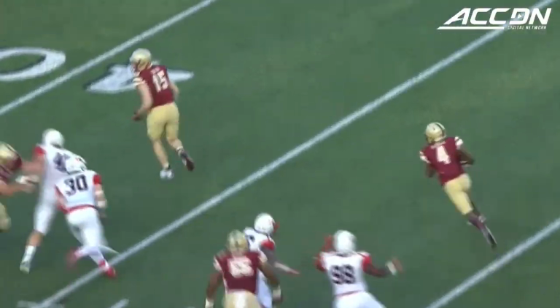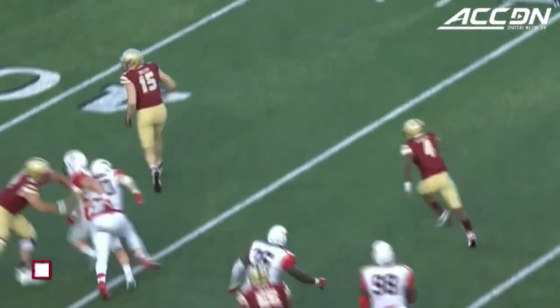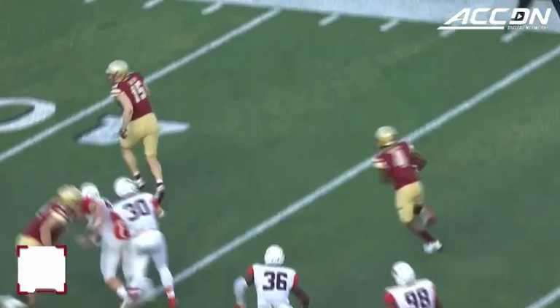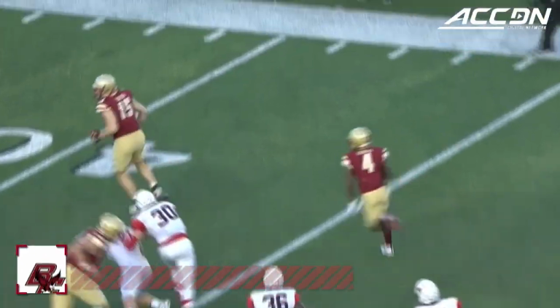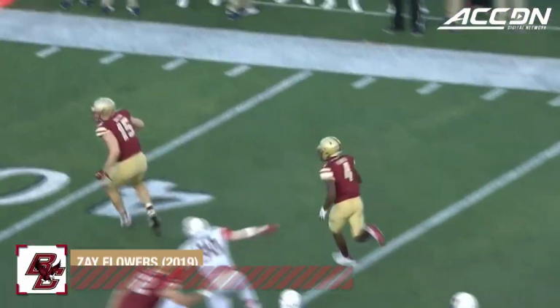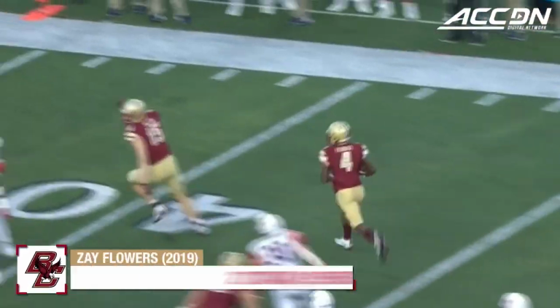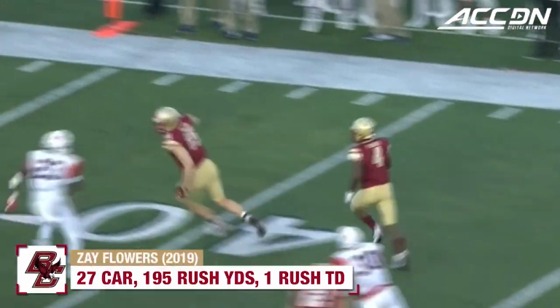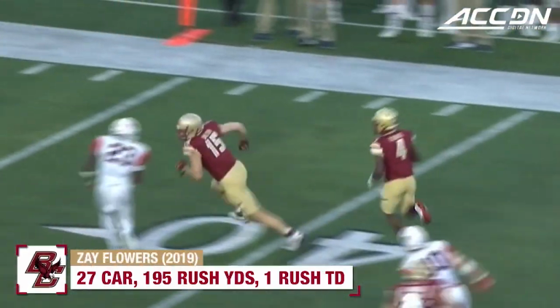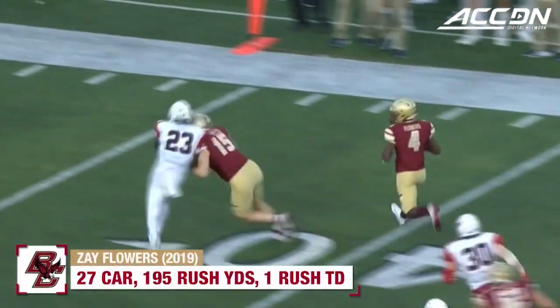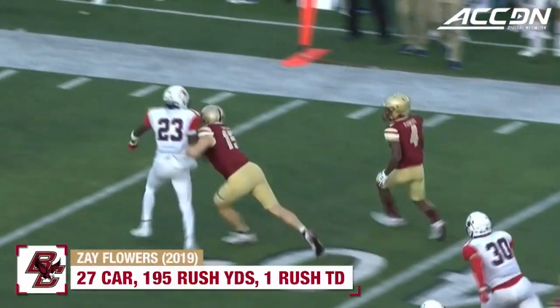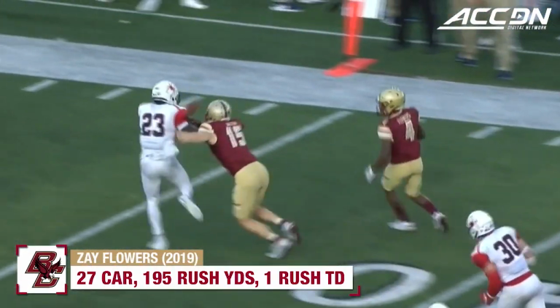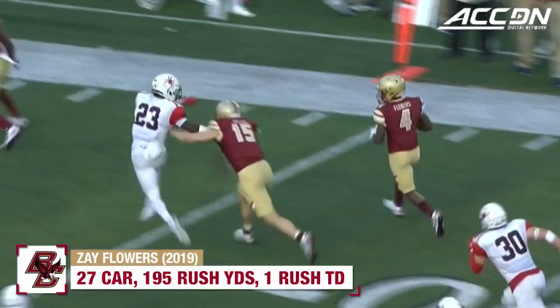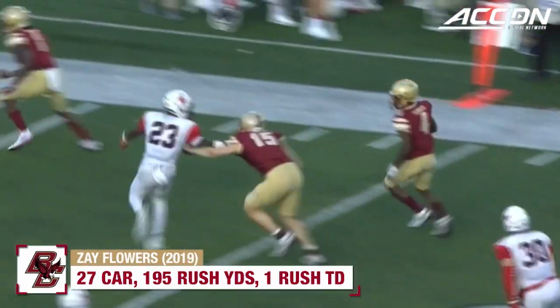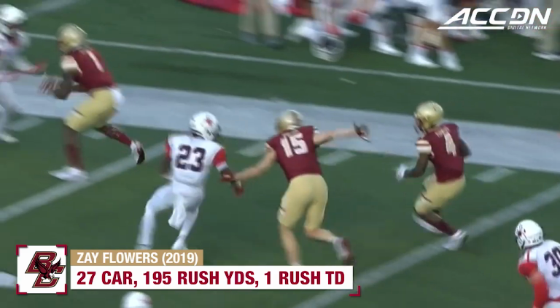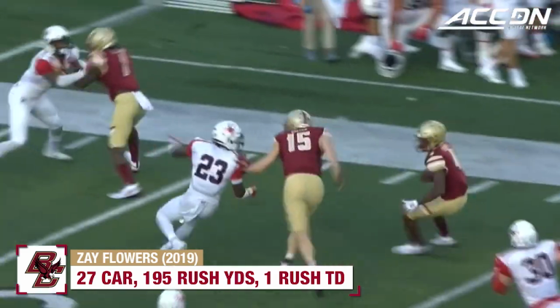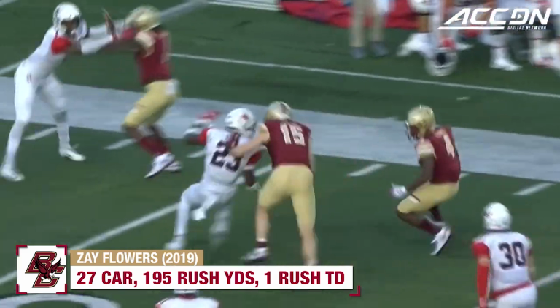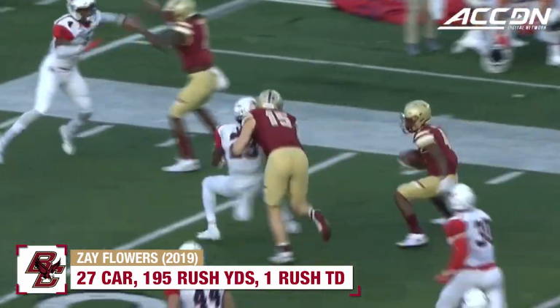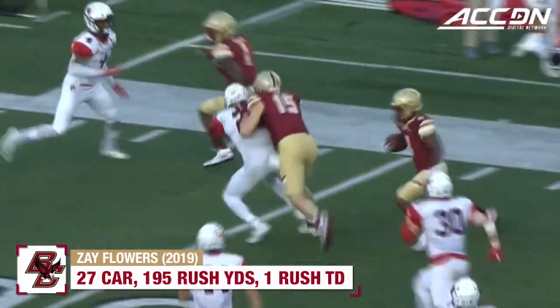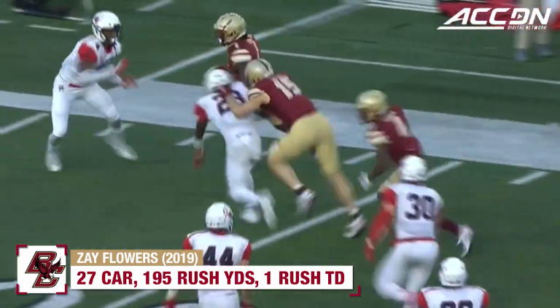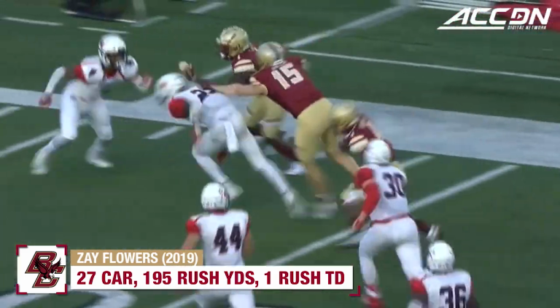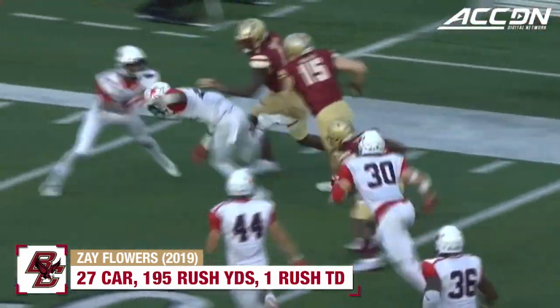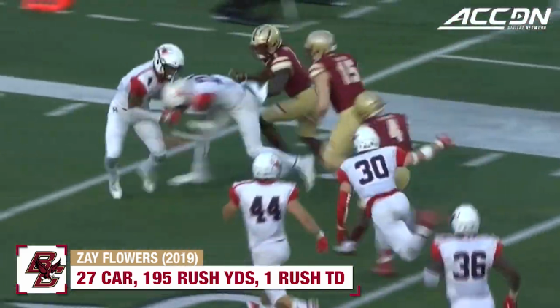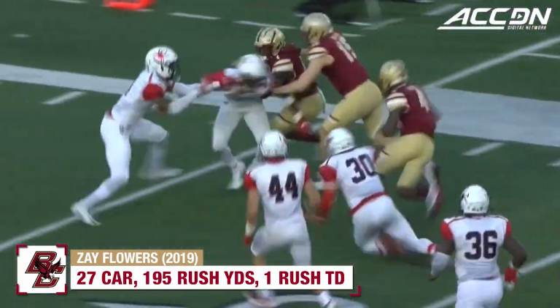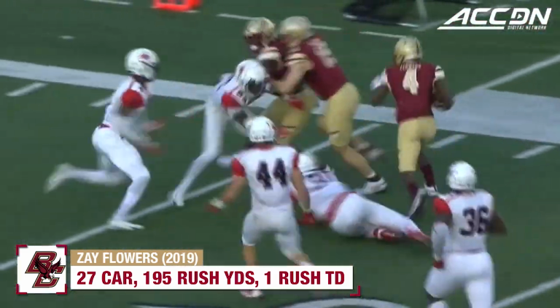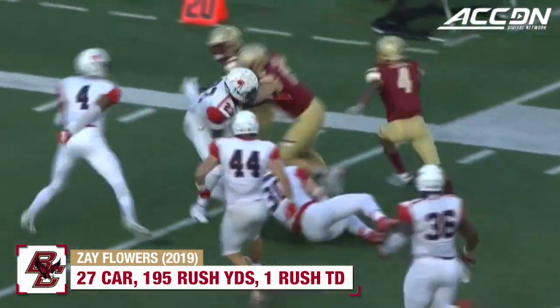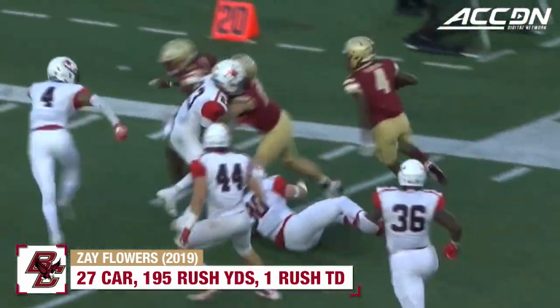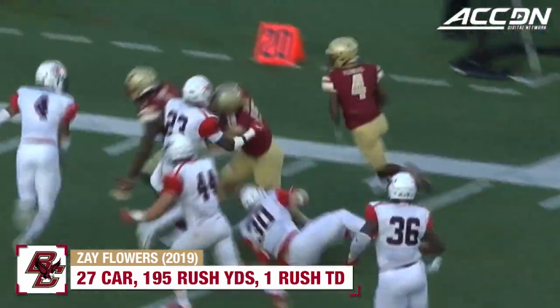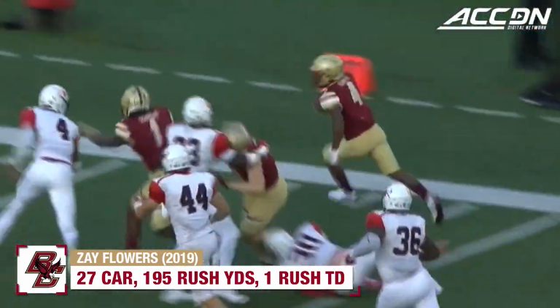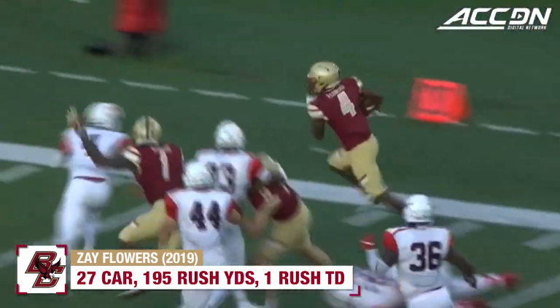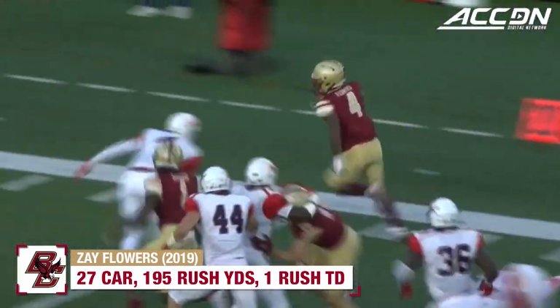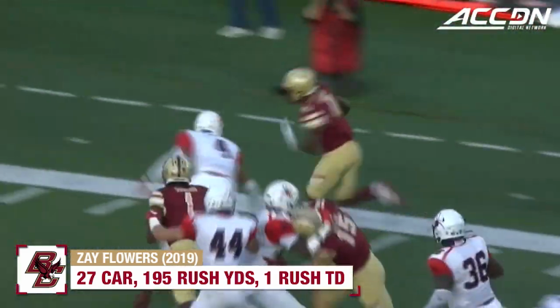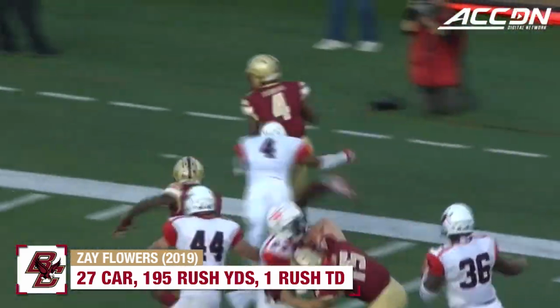Flowers on the reverse, a lot of room, first down and more, still on his feet, cuts it outside.